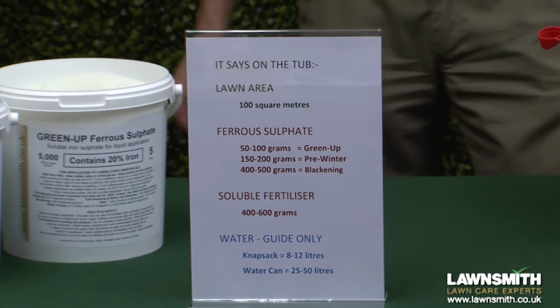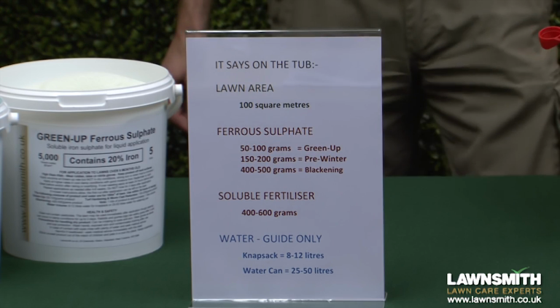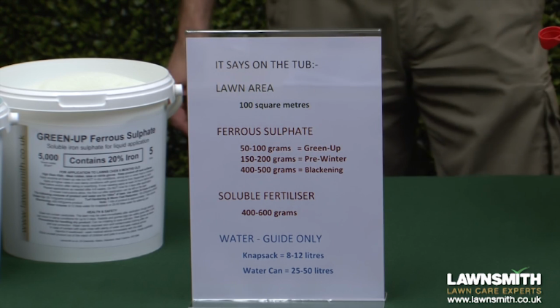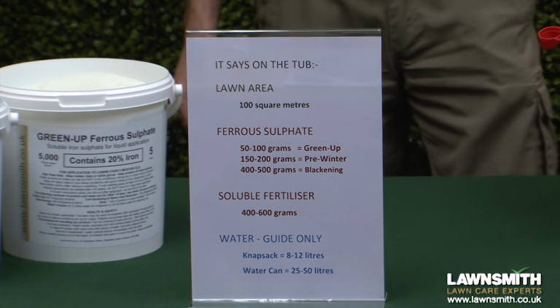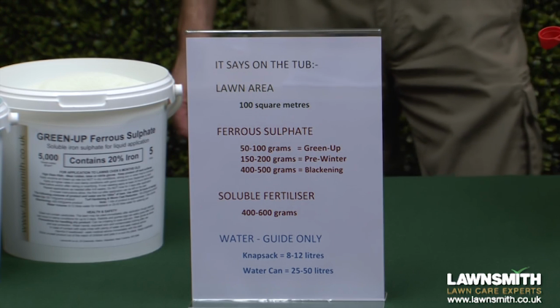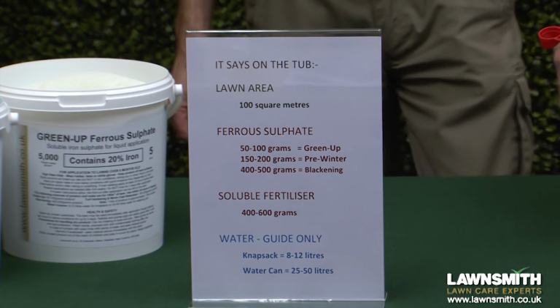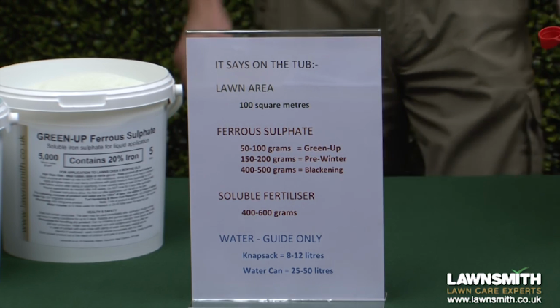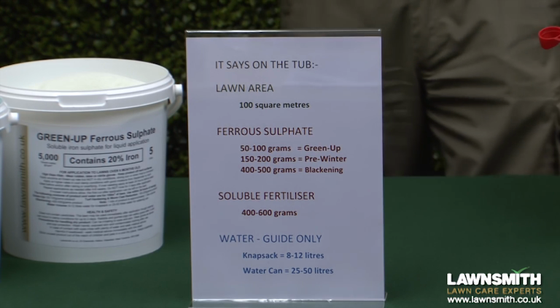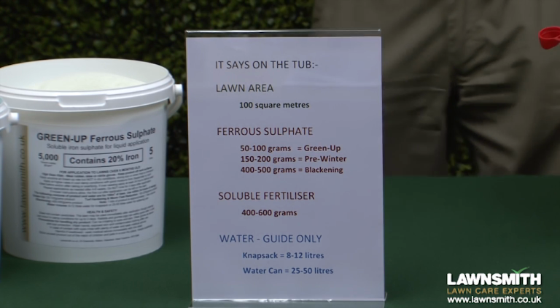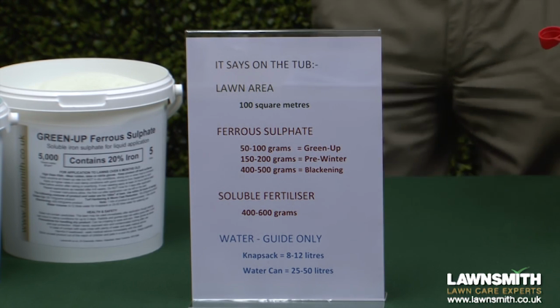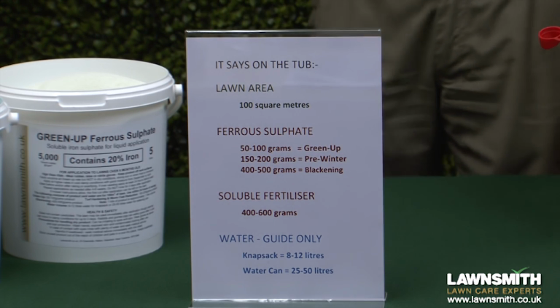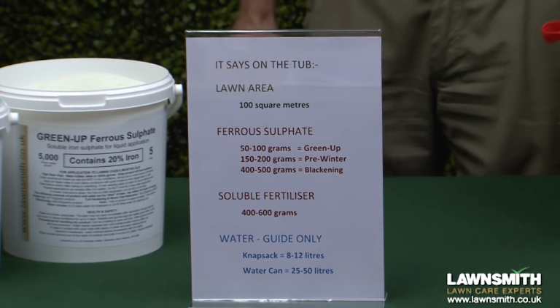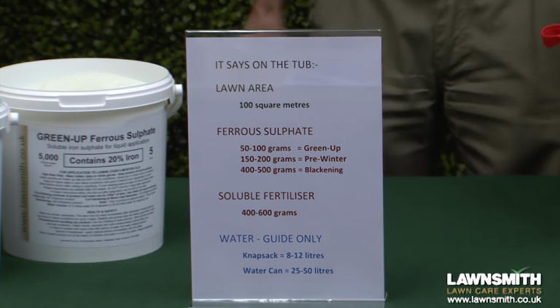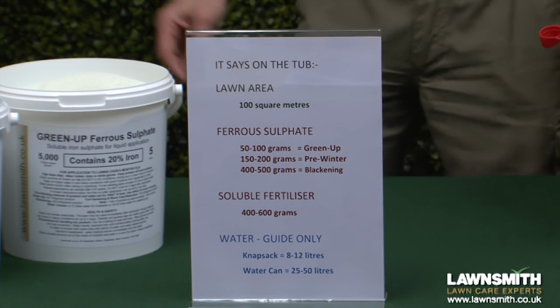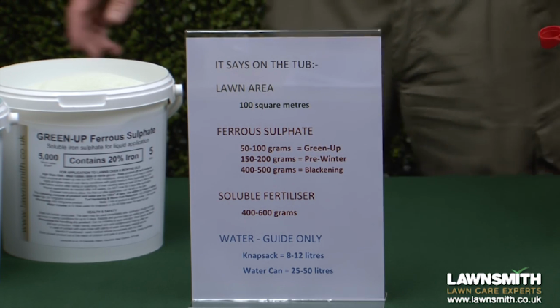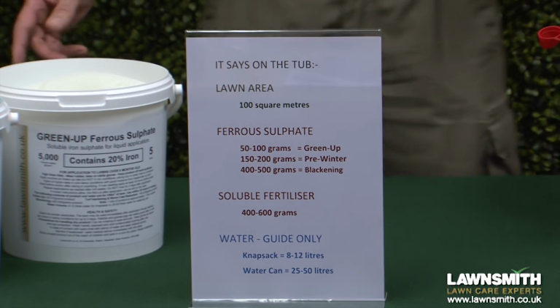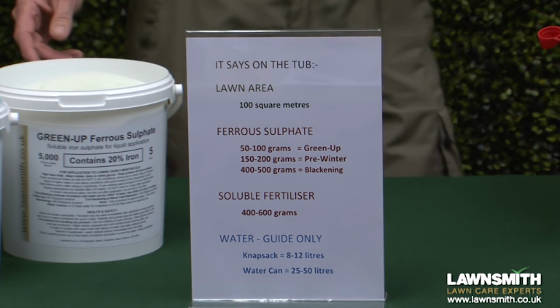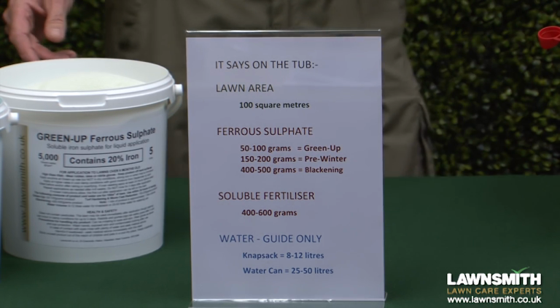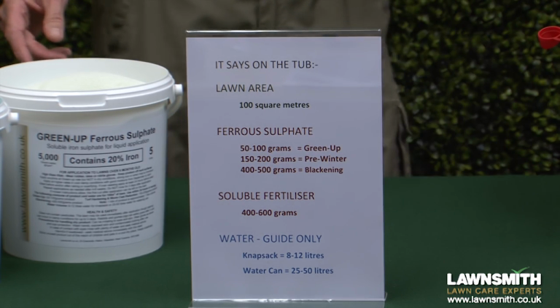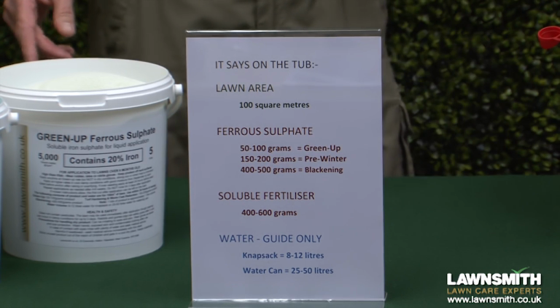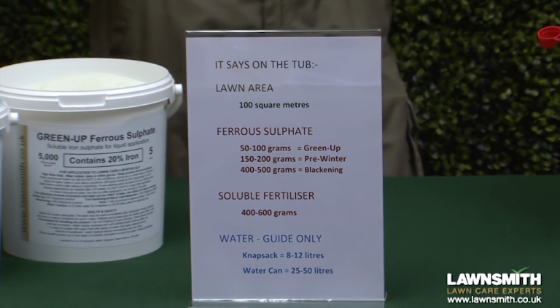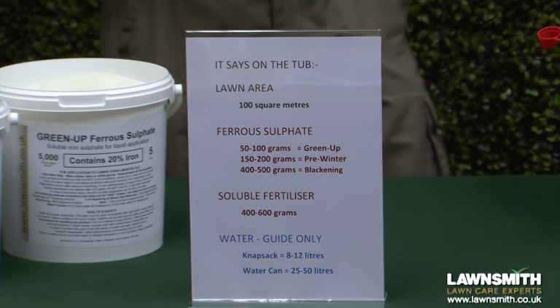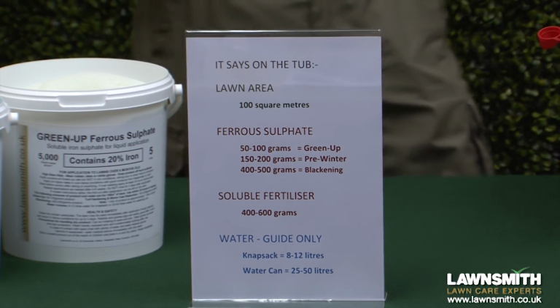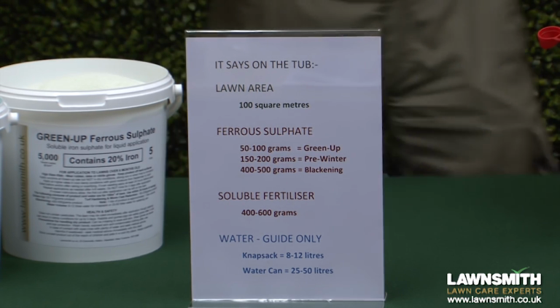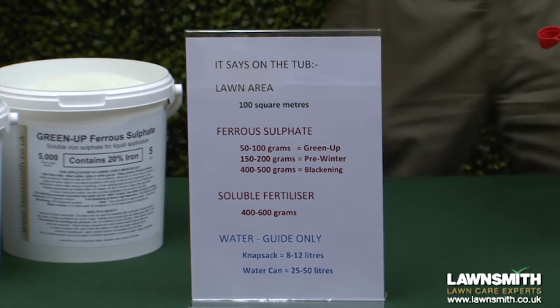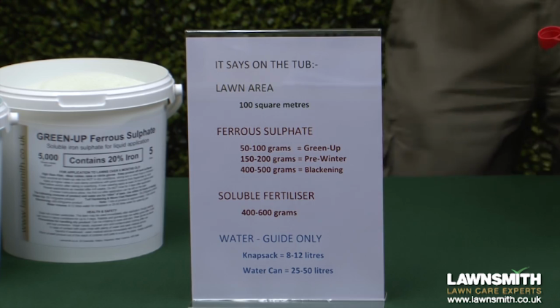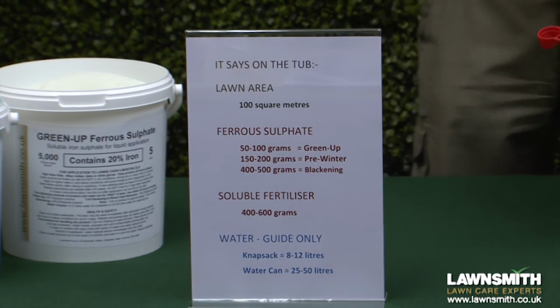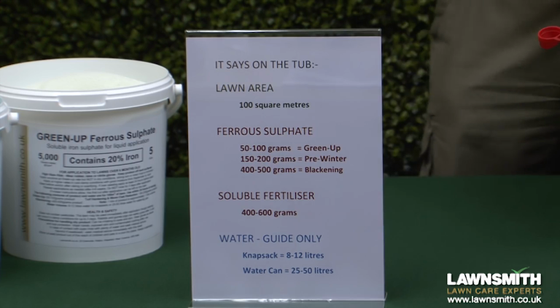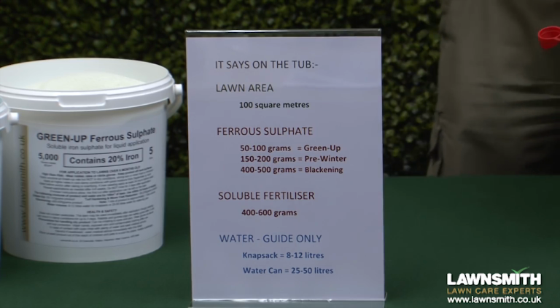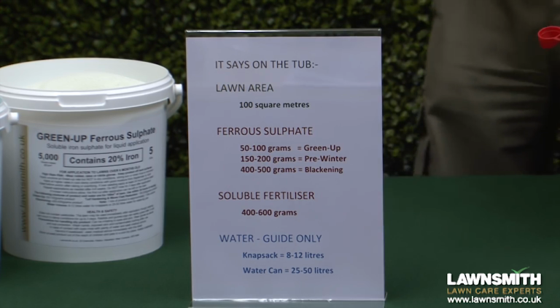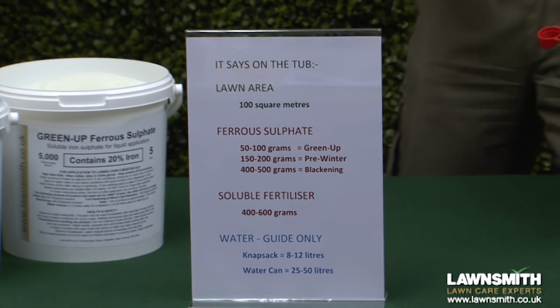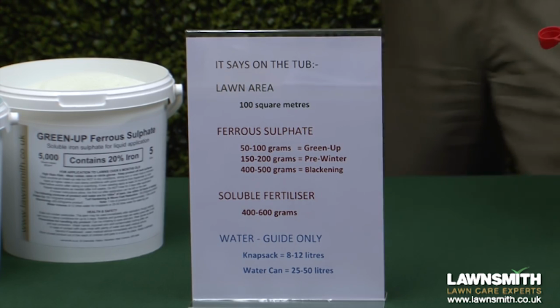For the soluble fertilizer, 400 to 600 grams per 100 square meters, depending on the condition of the grass.